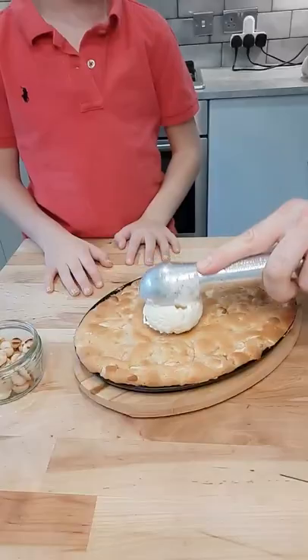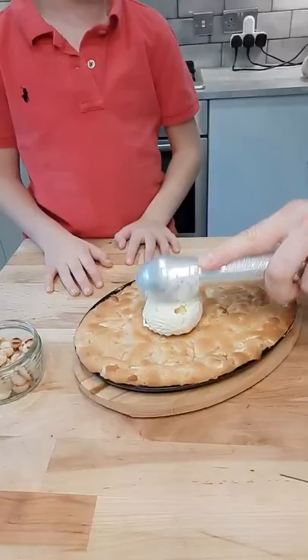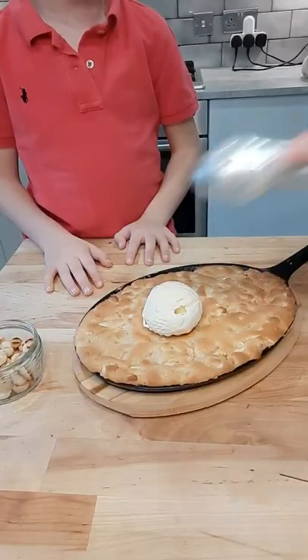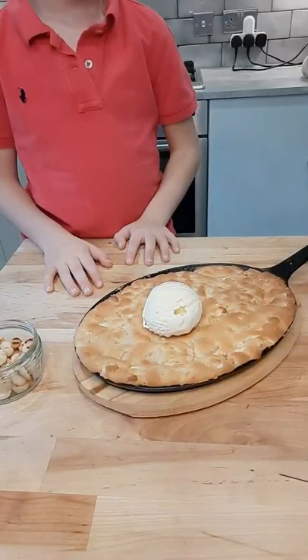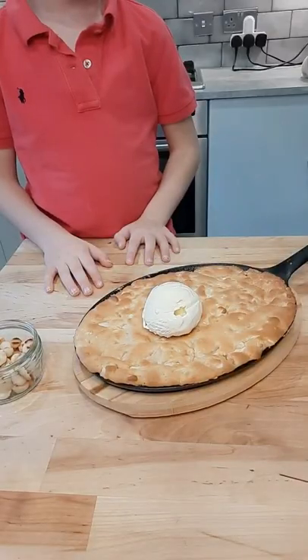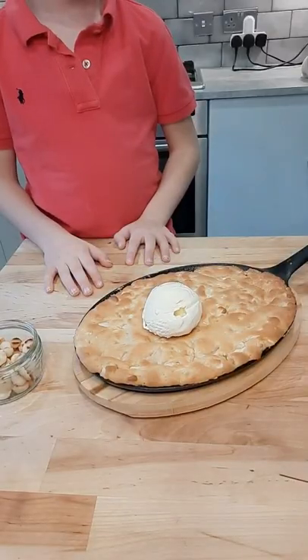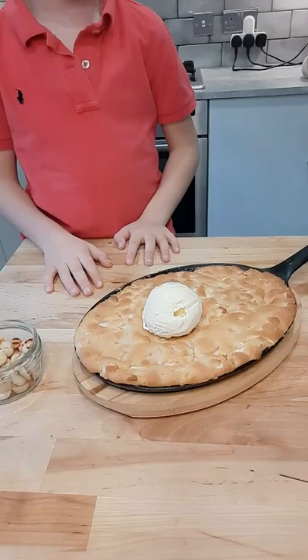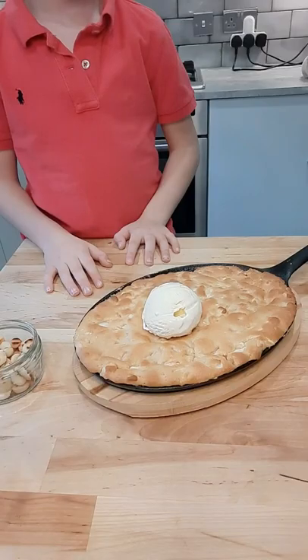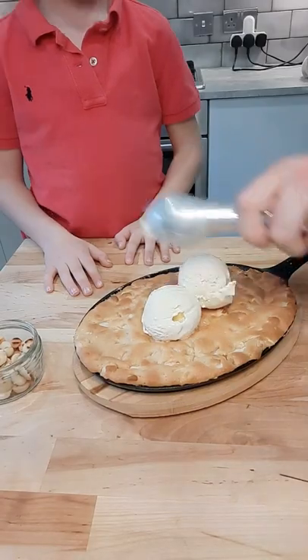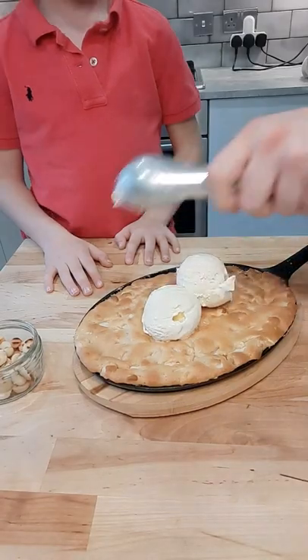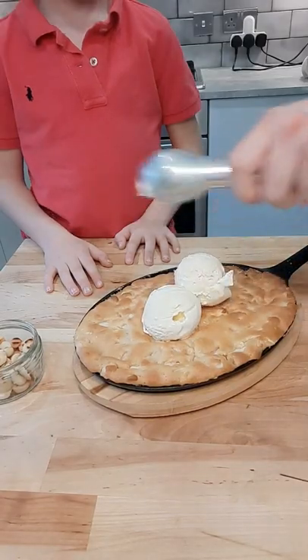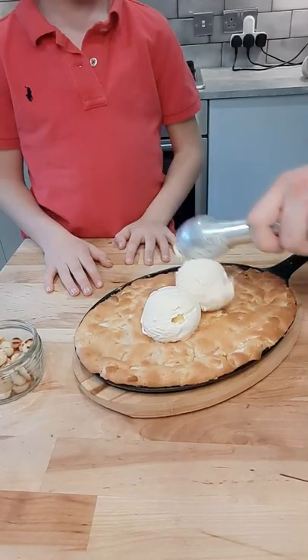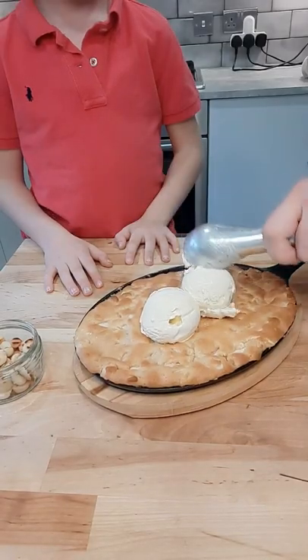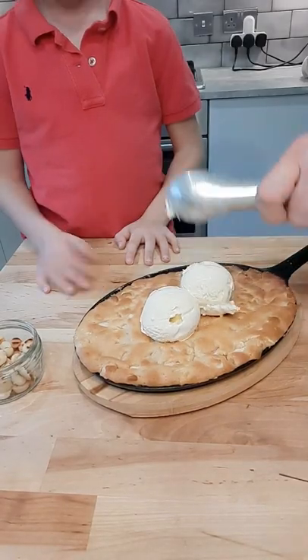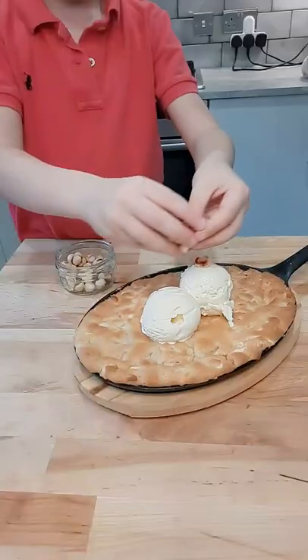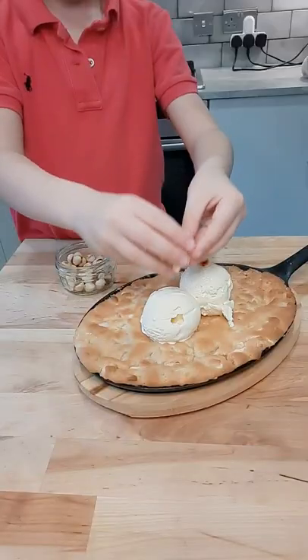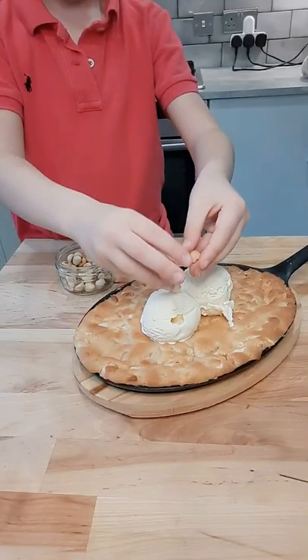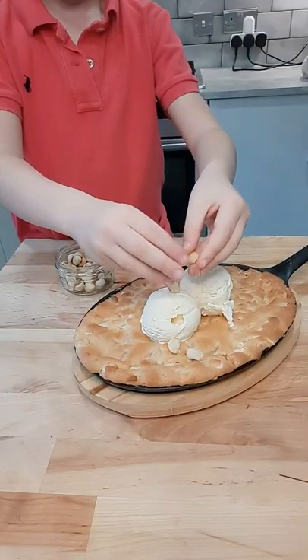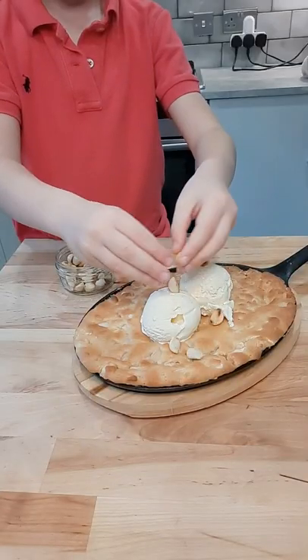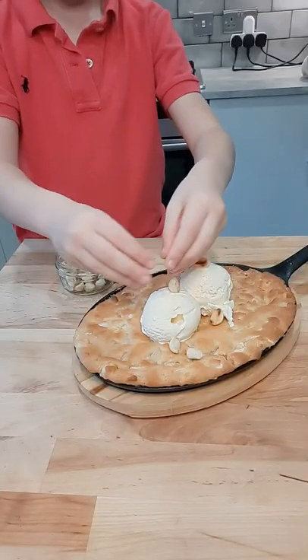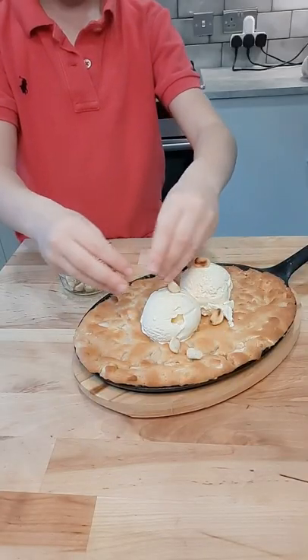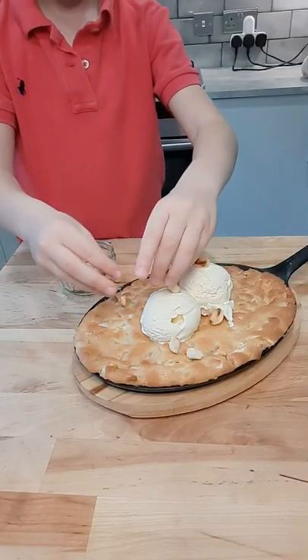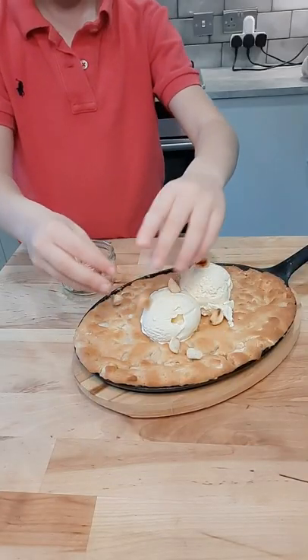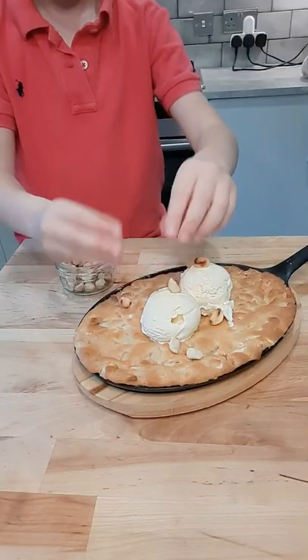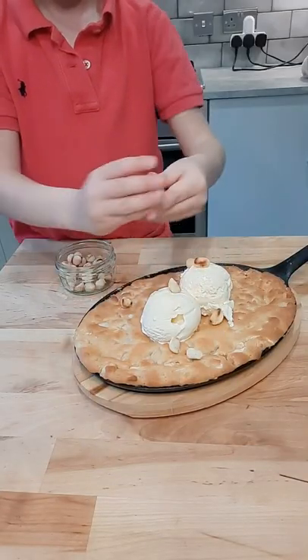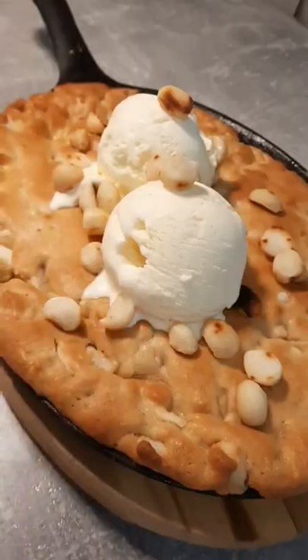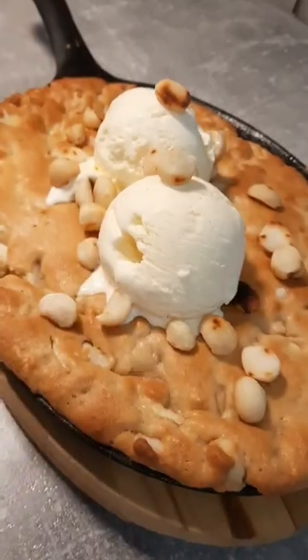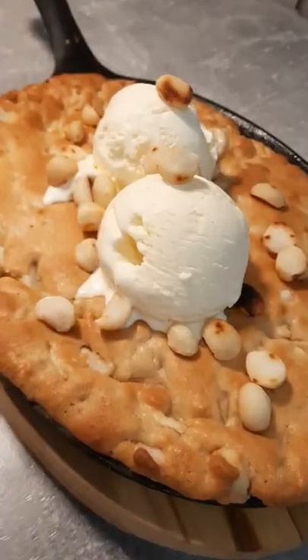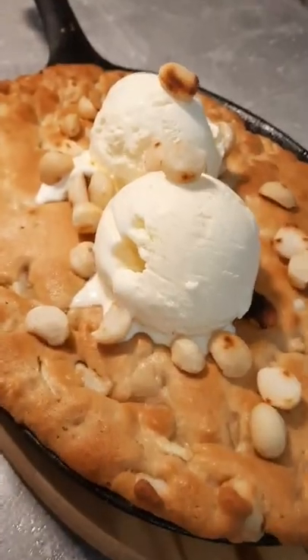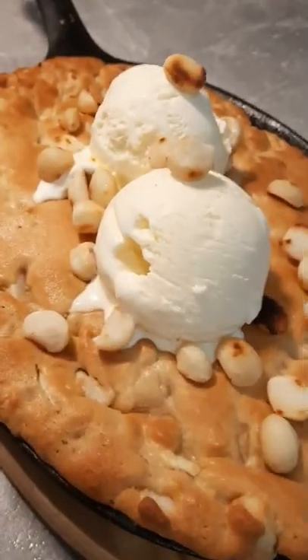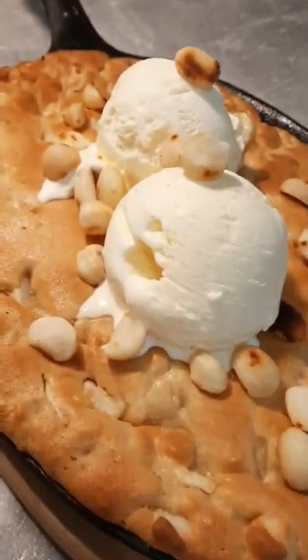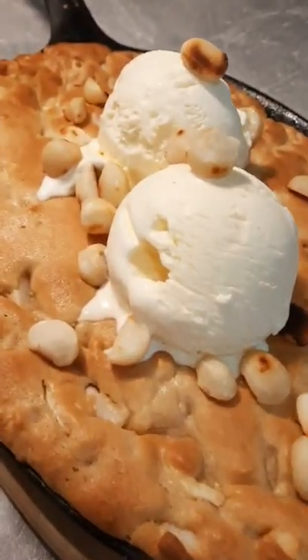Then top this off with some ice cream and some chopped toasted macadamia nuts, and that's you done.